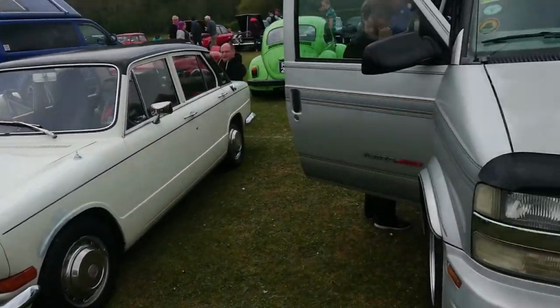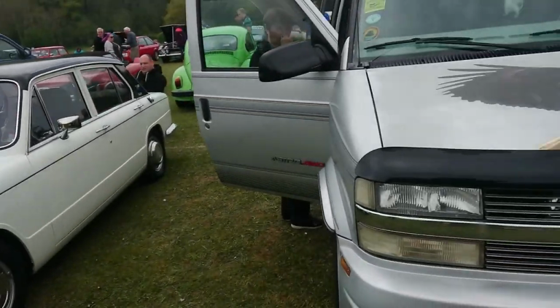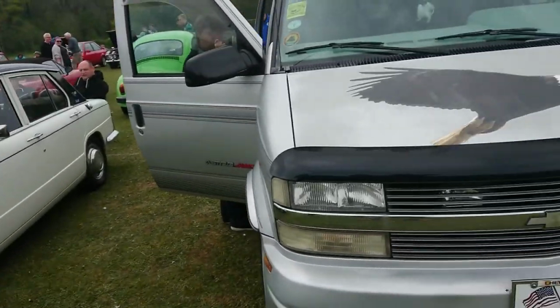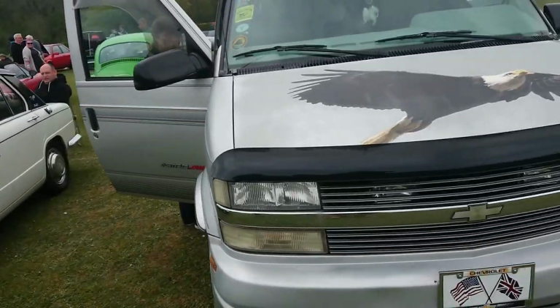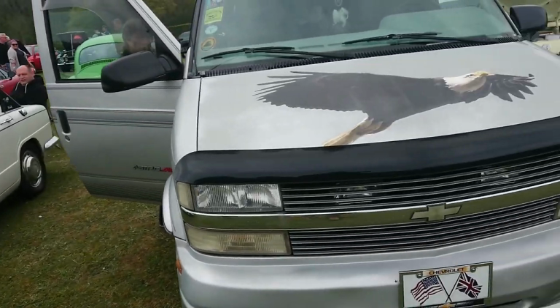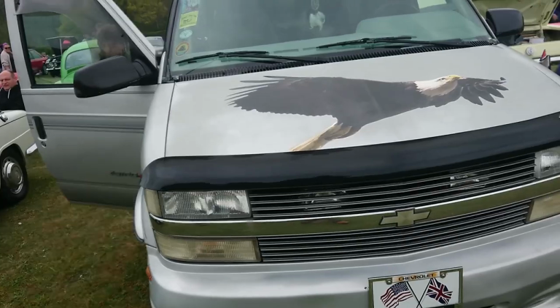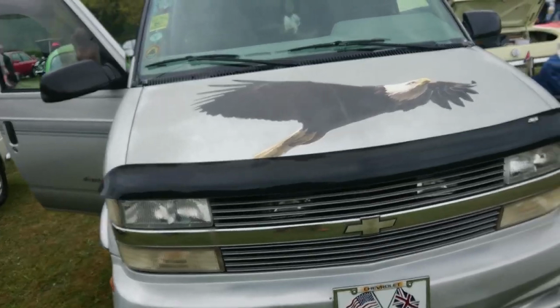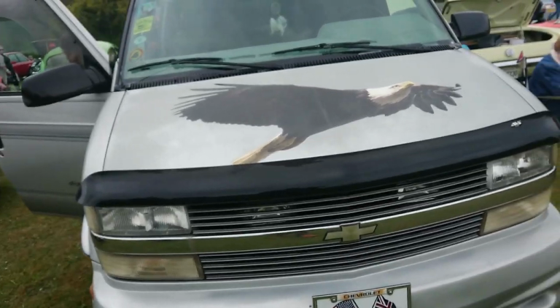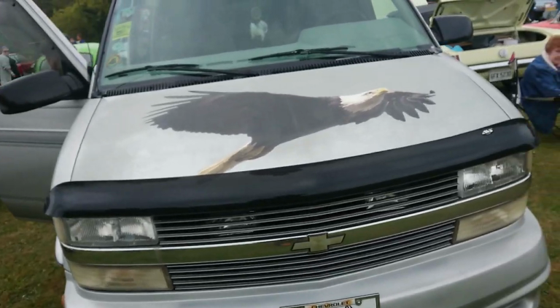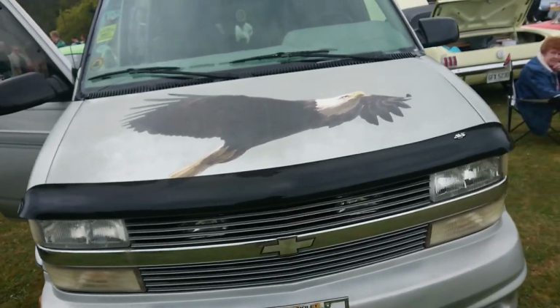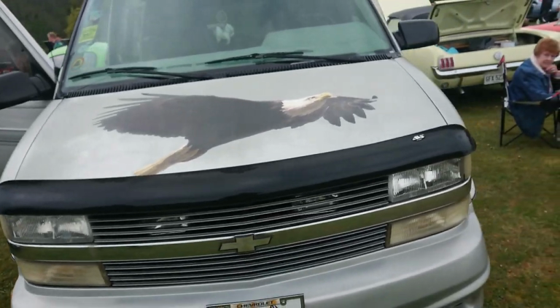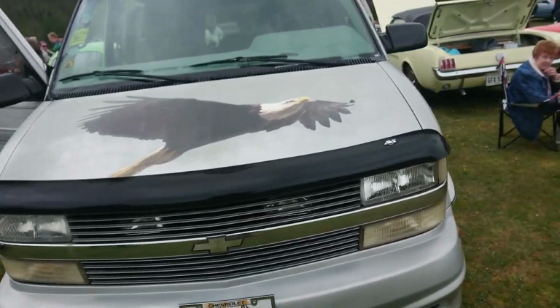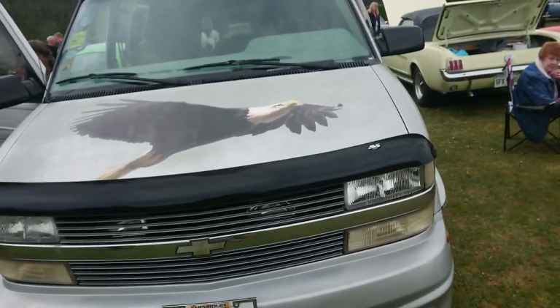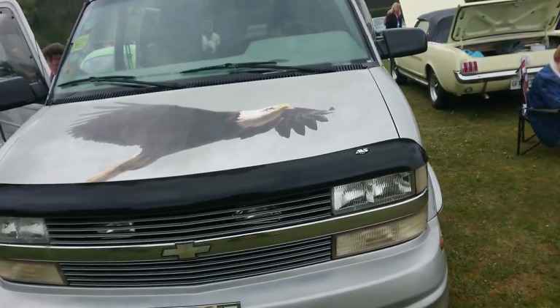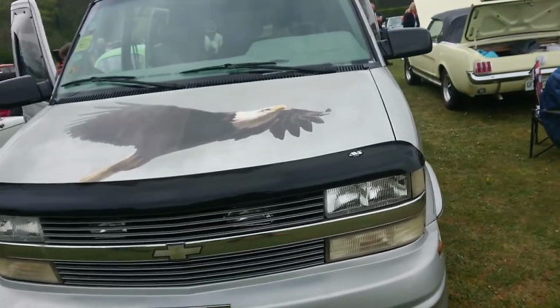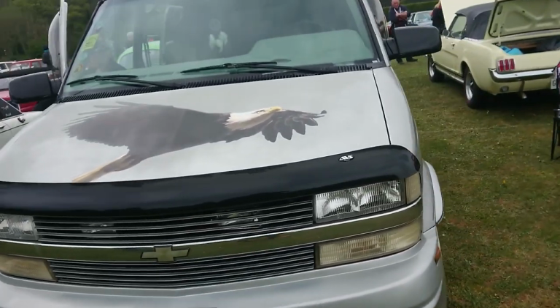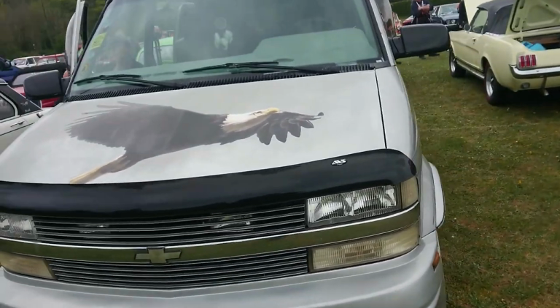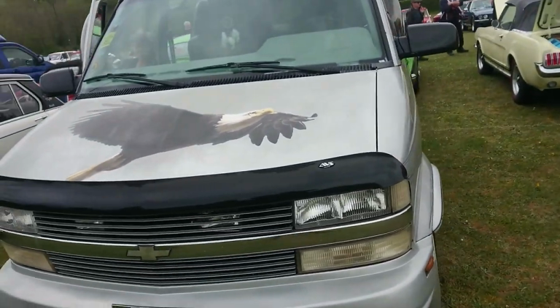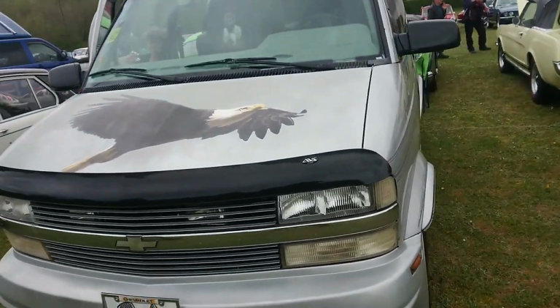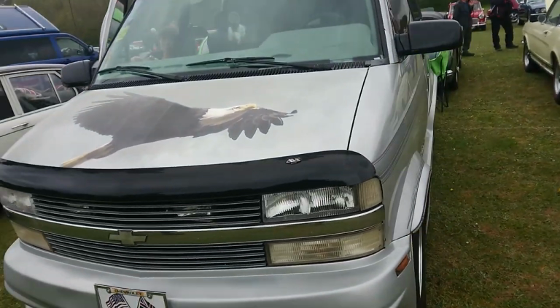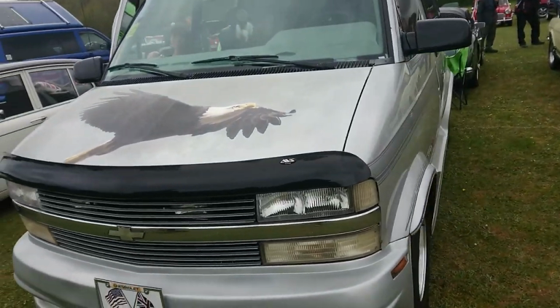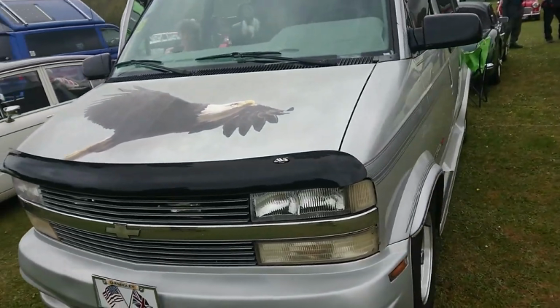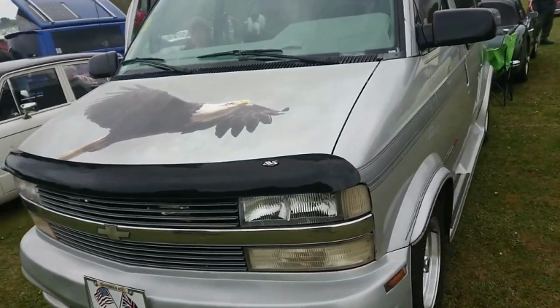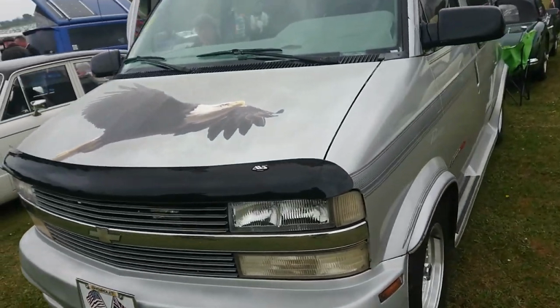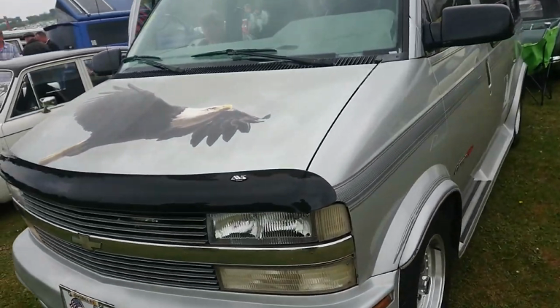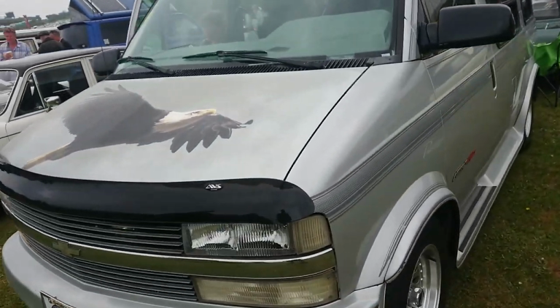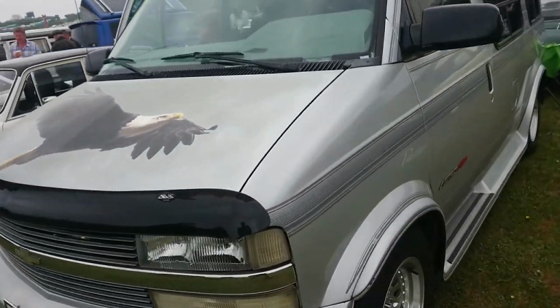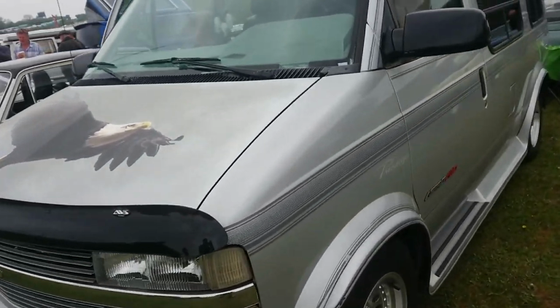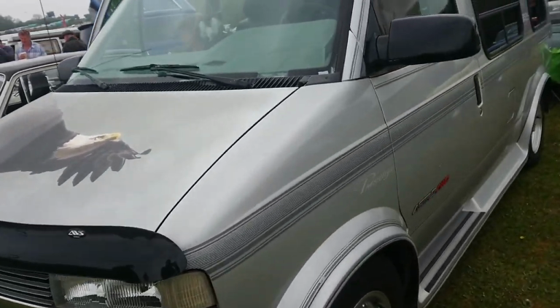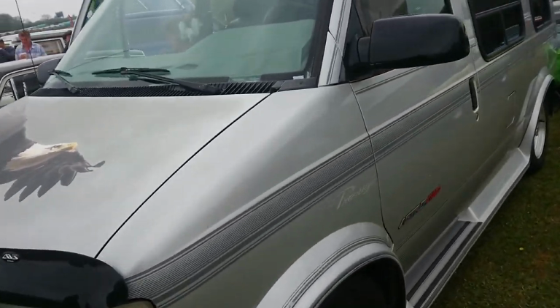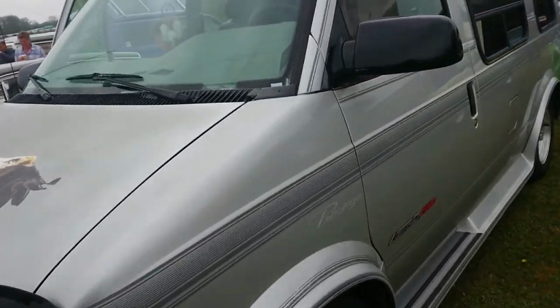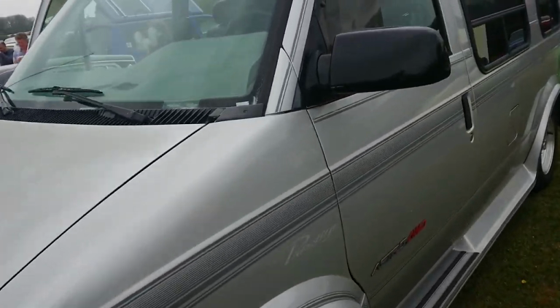Chevrolet — I think this is an Astro from what I remember. Yes, Chevrolet Astro.